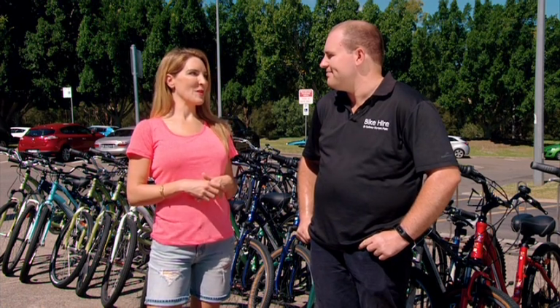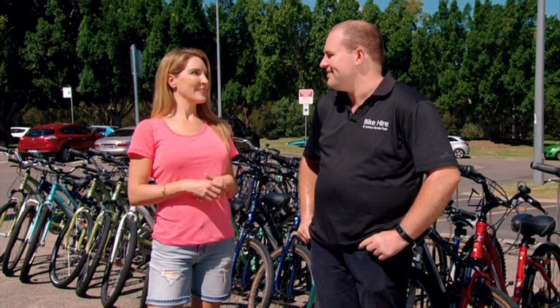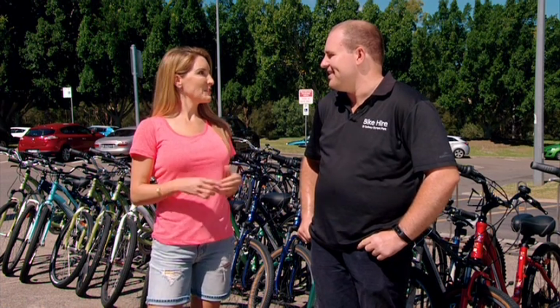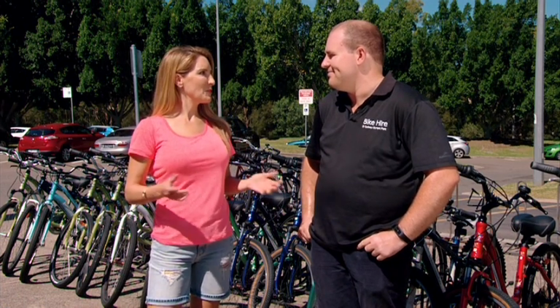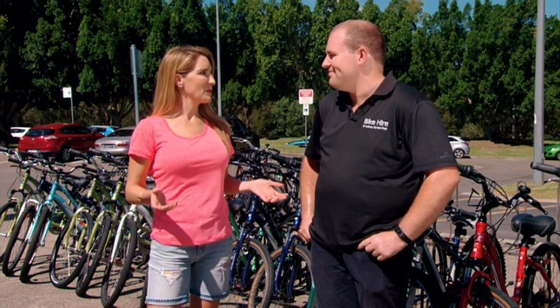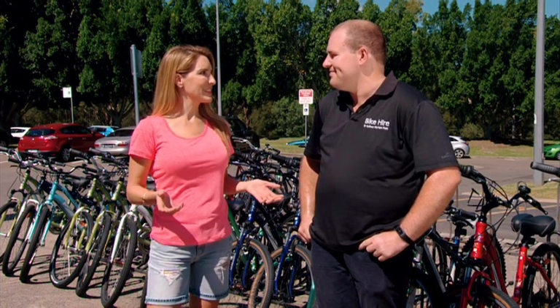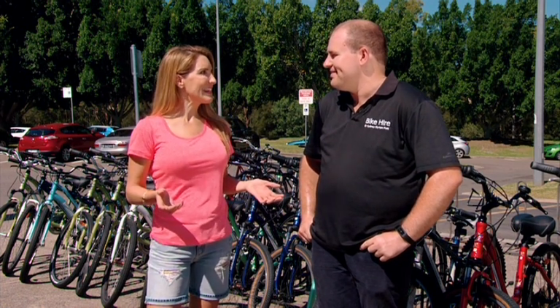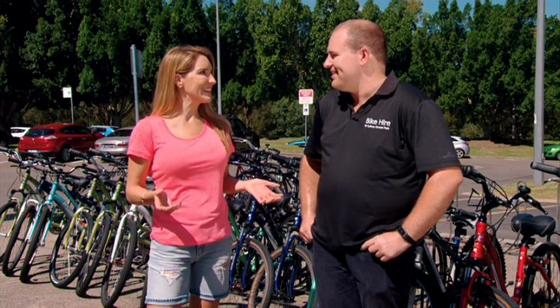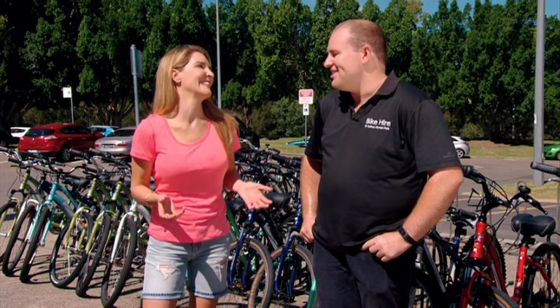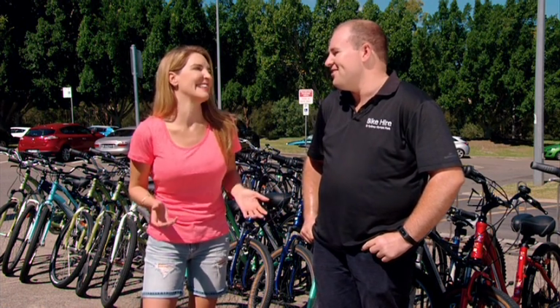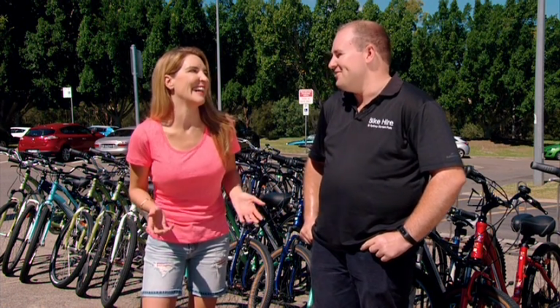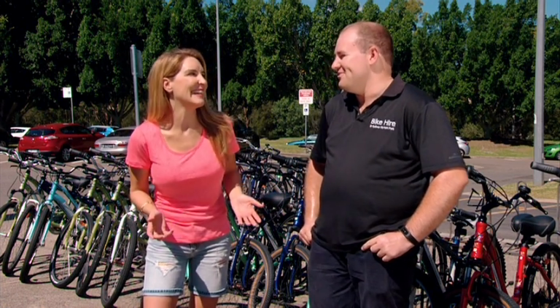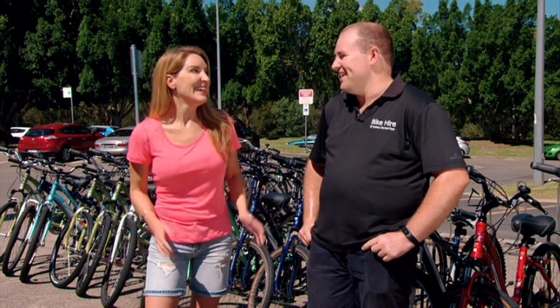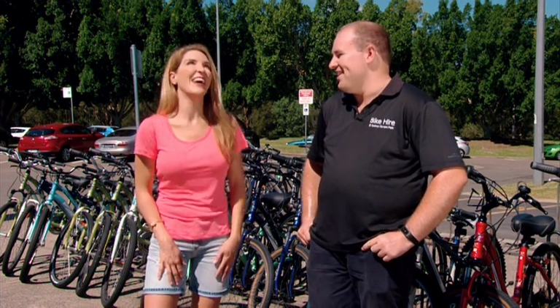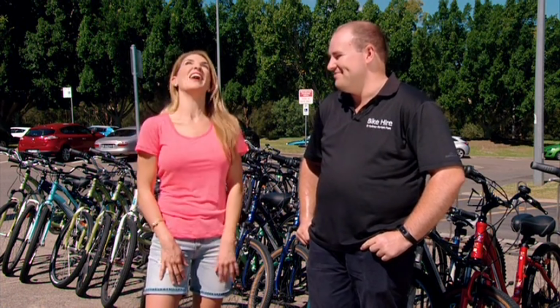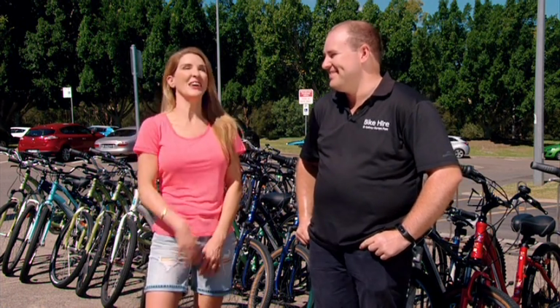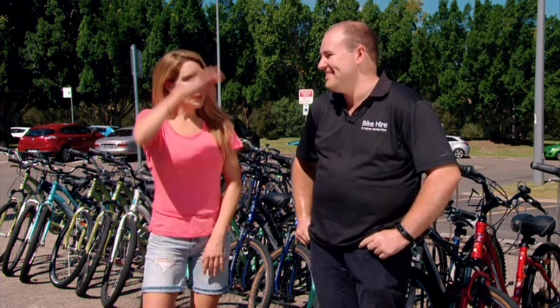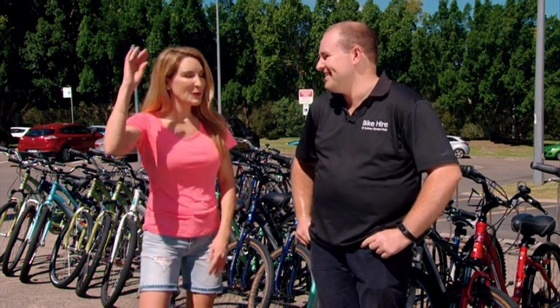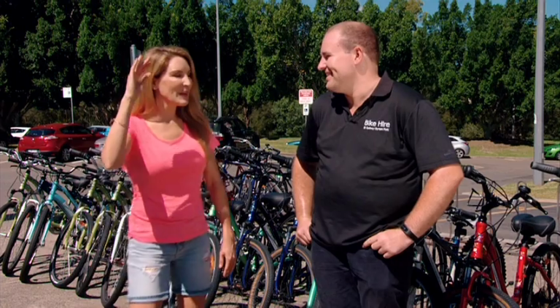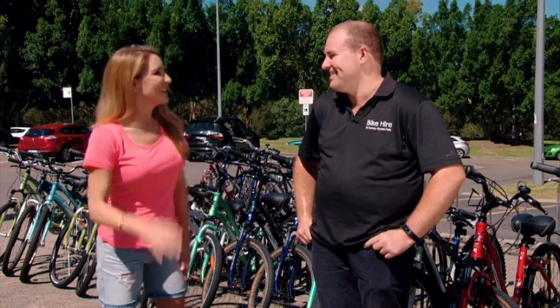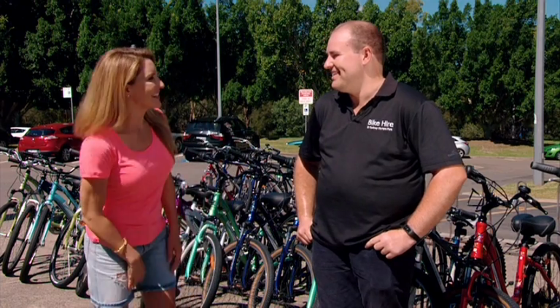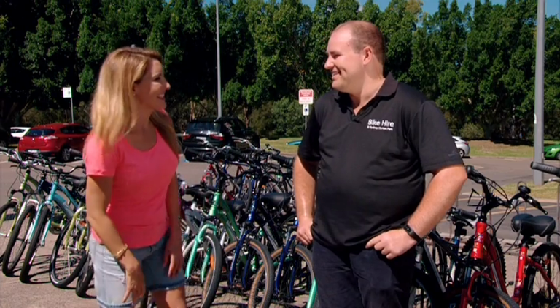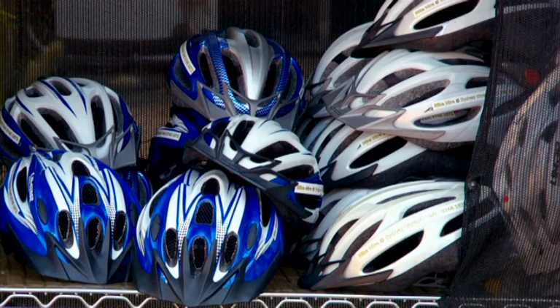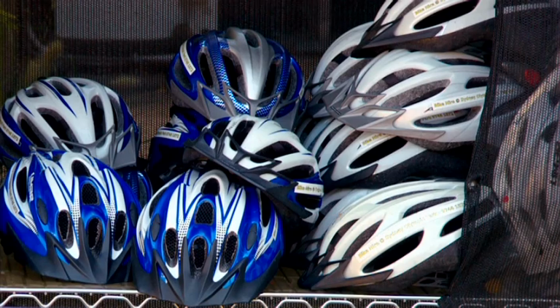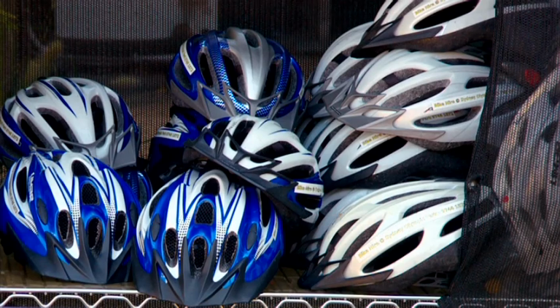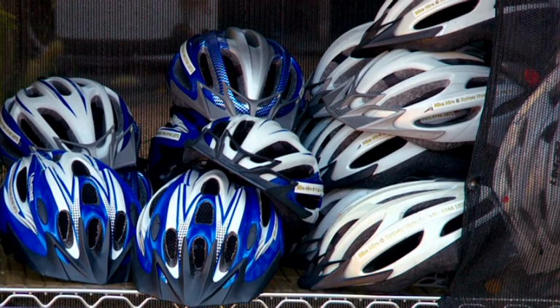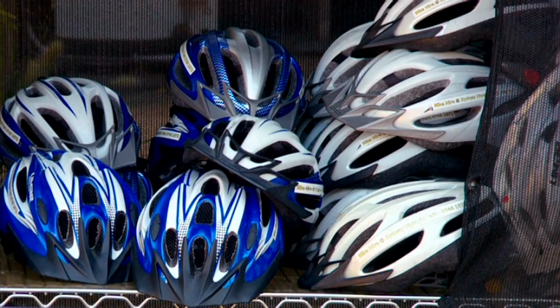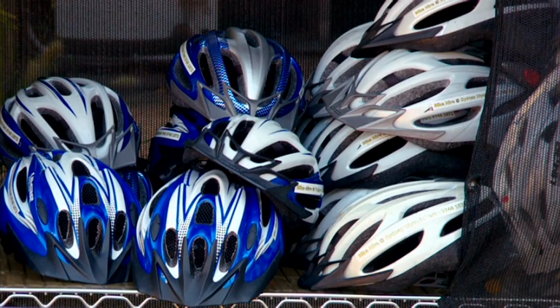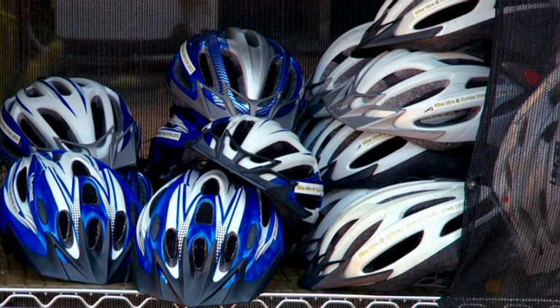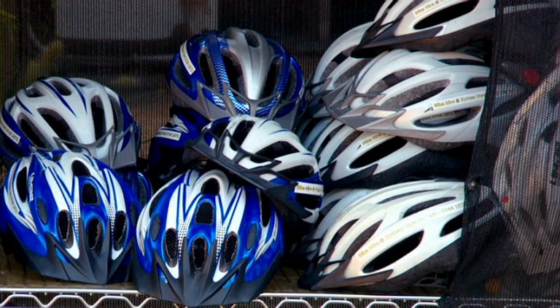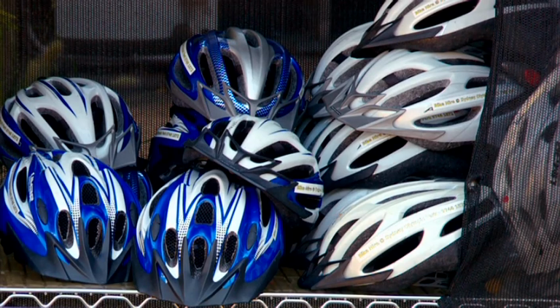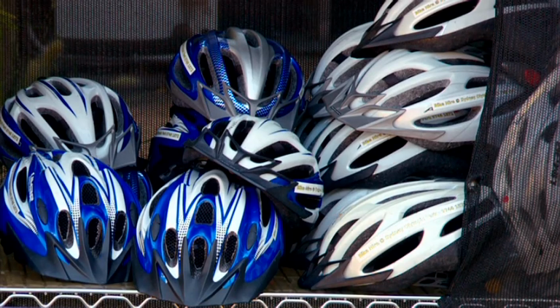Do you have to do it all in one day? You don't have to do it all in one day. And don't forget to wear a lid.